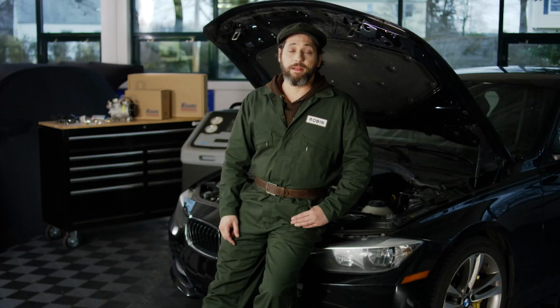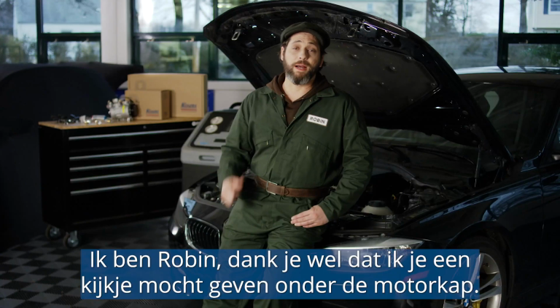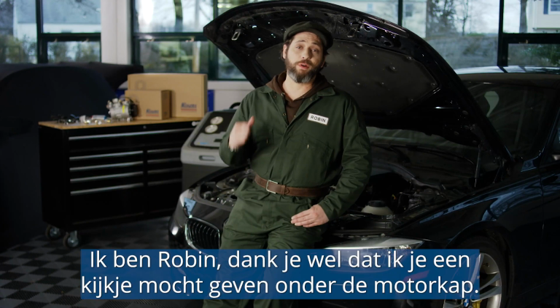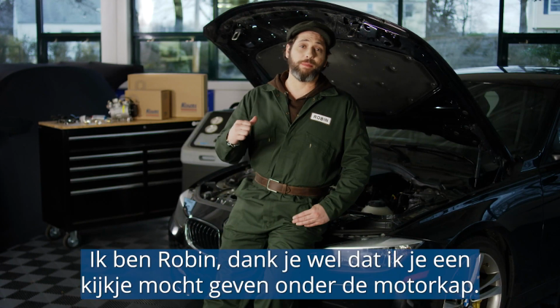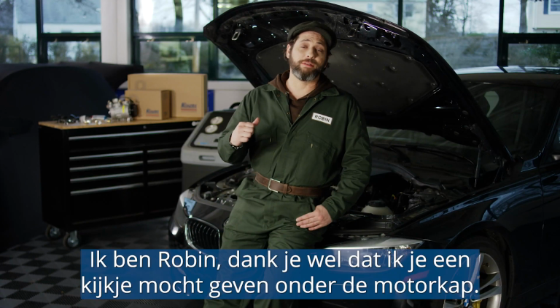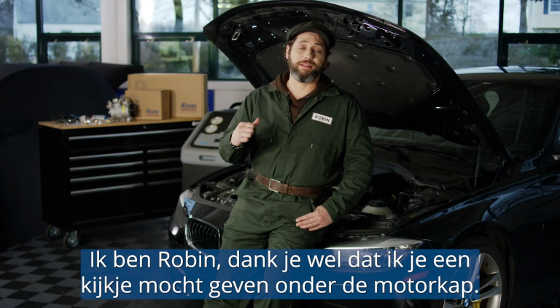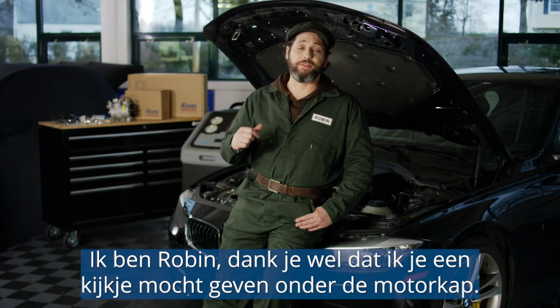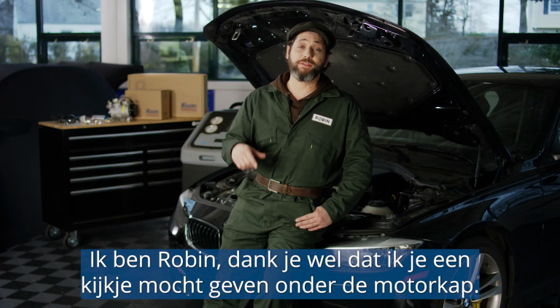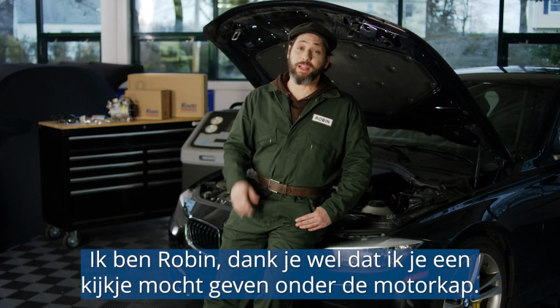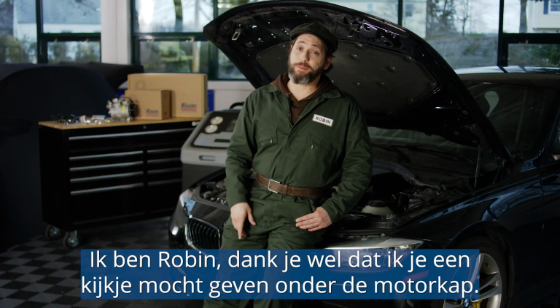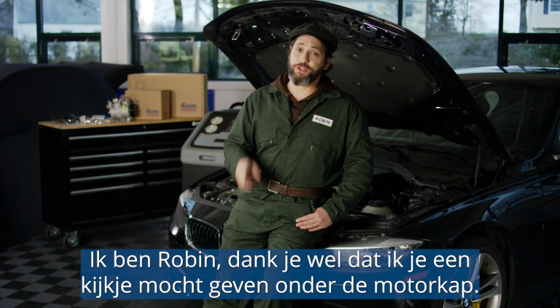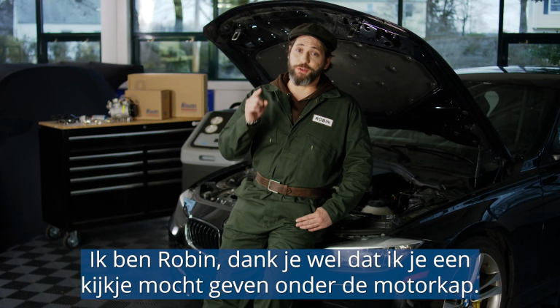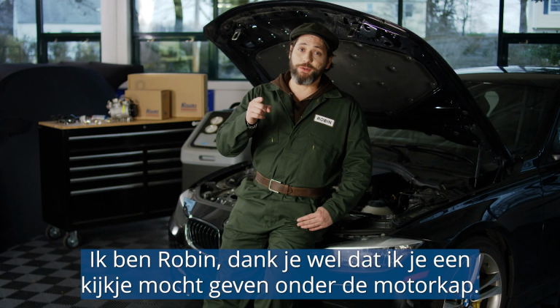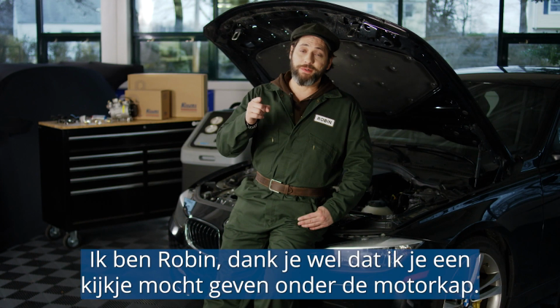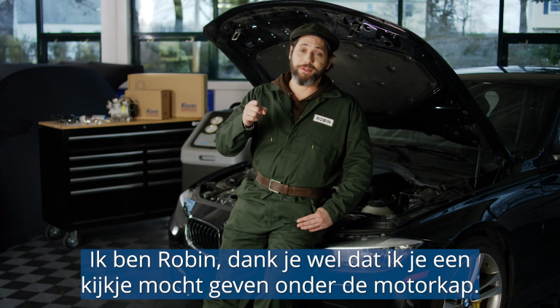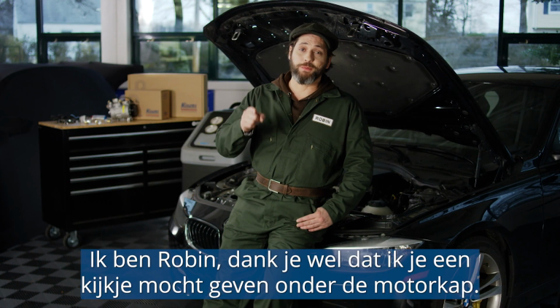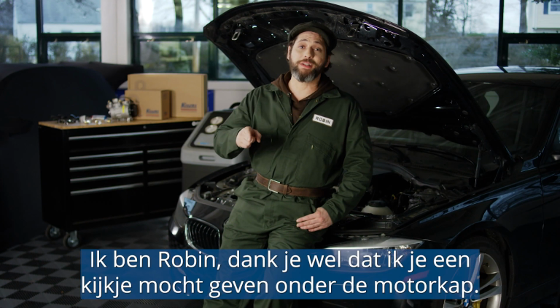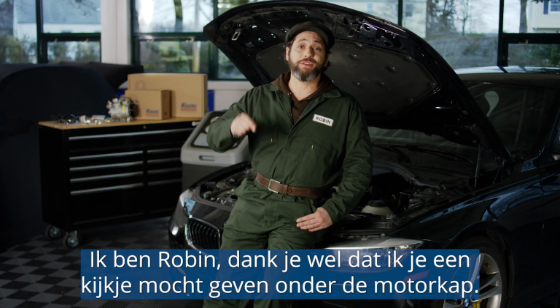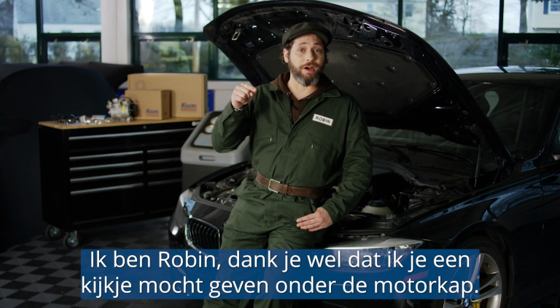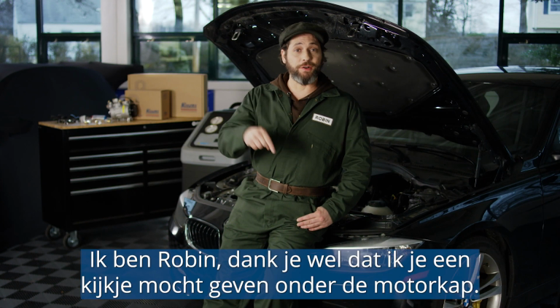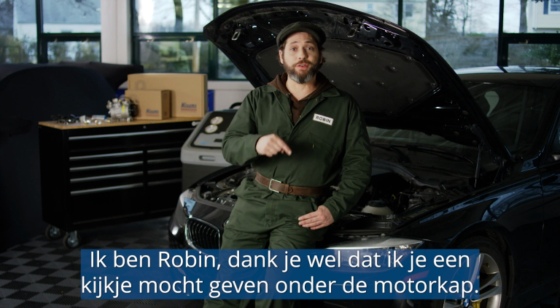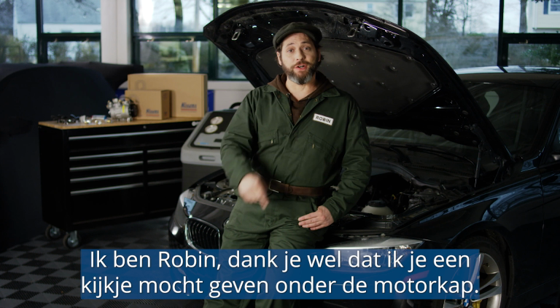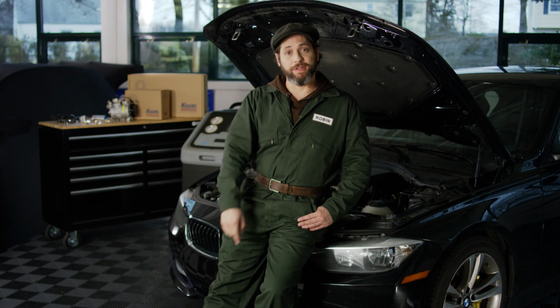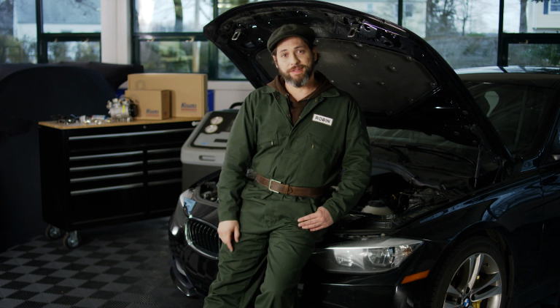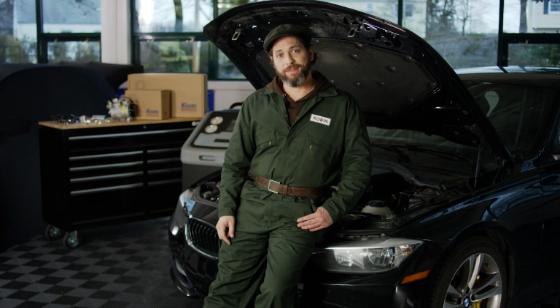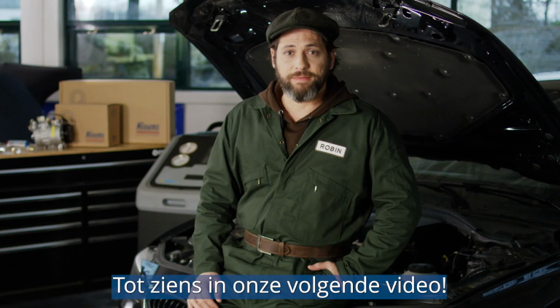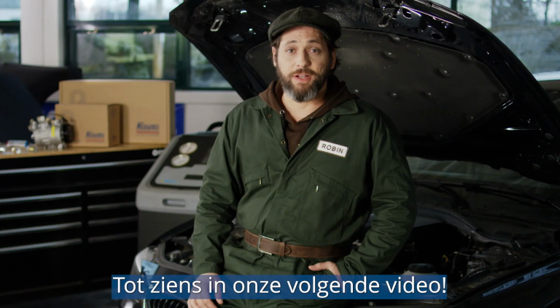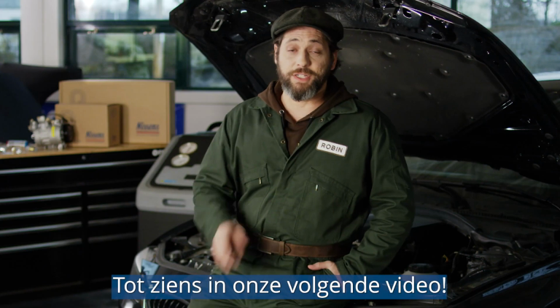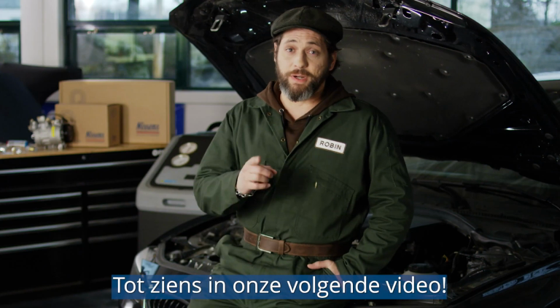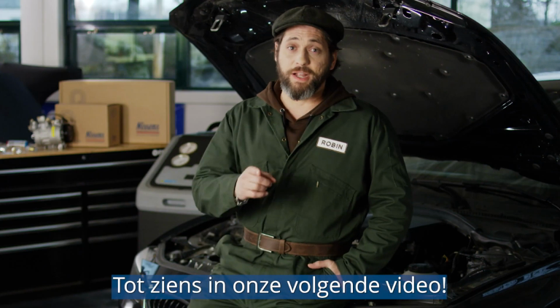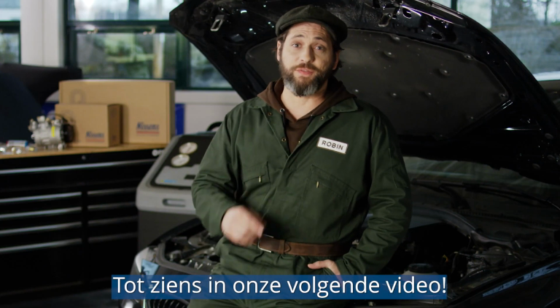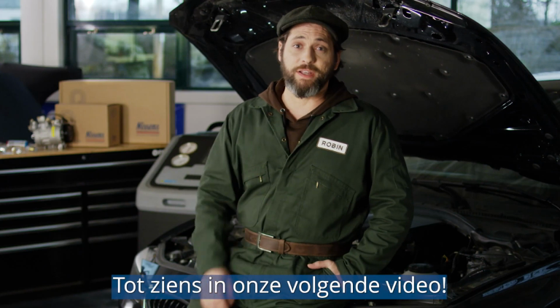I'm Robin, and thanks for letting me show you what's under the hood. I'll see you in our next video.